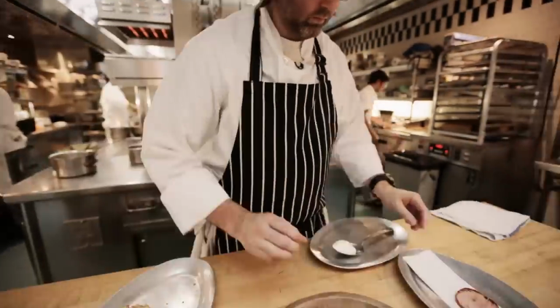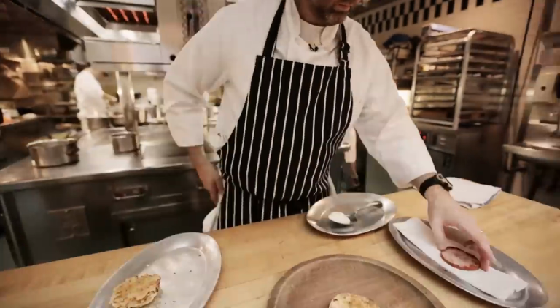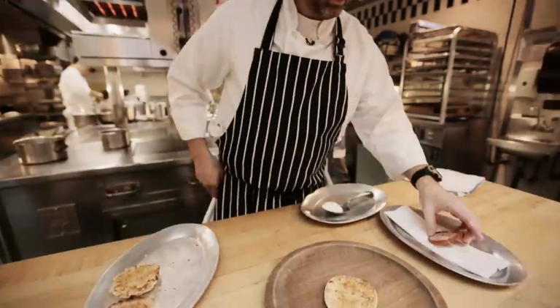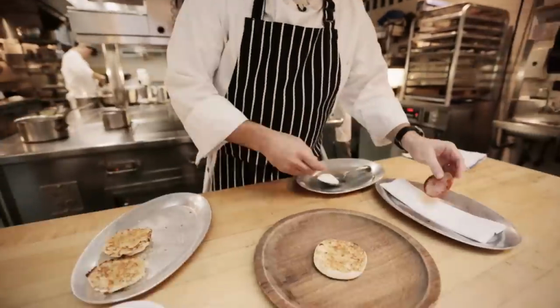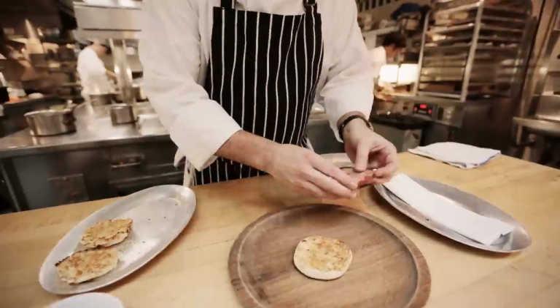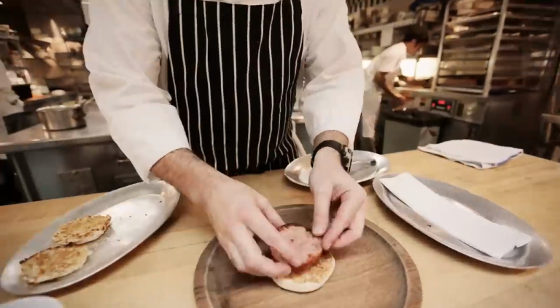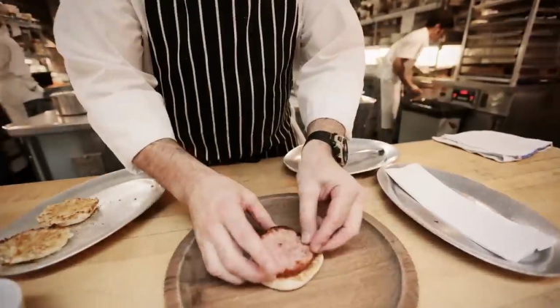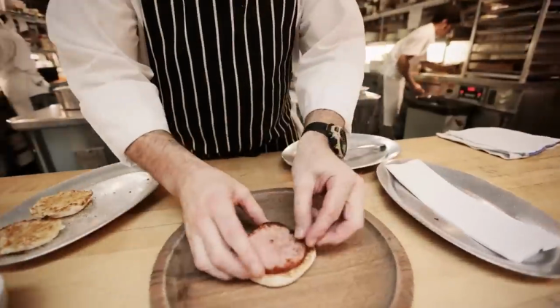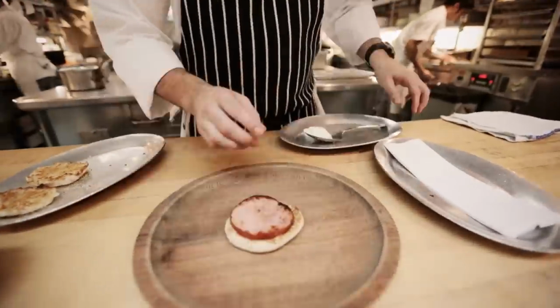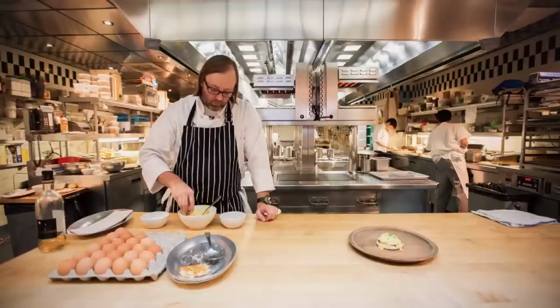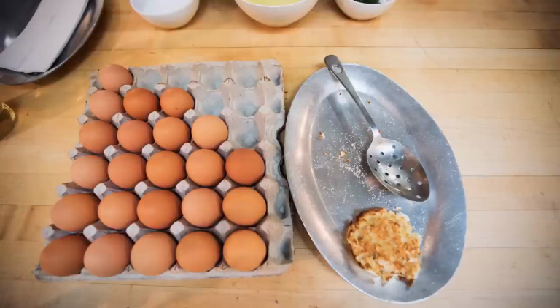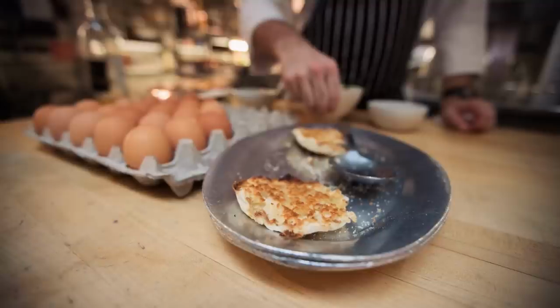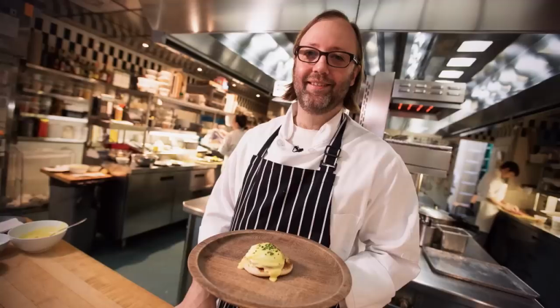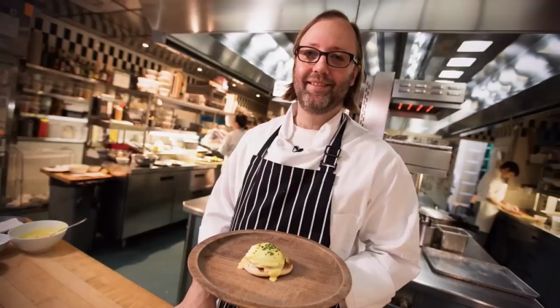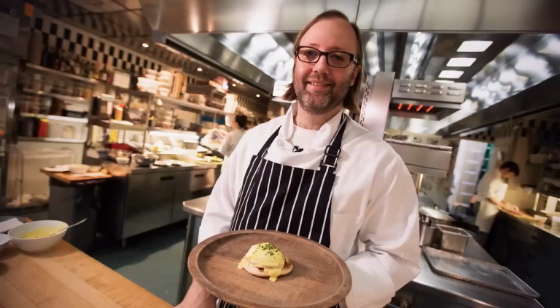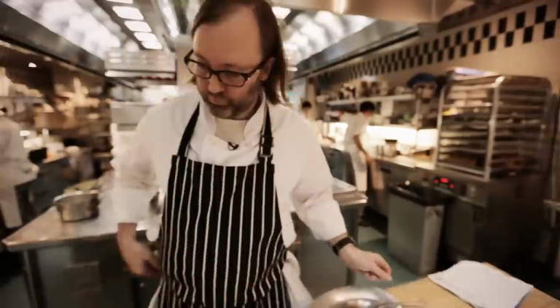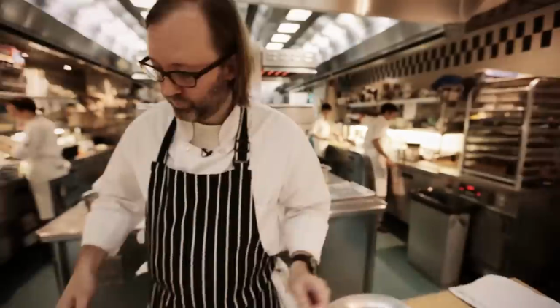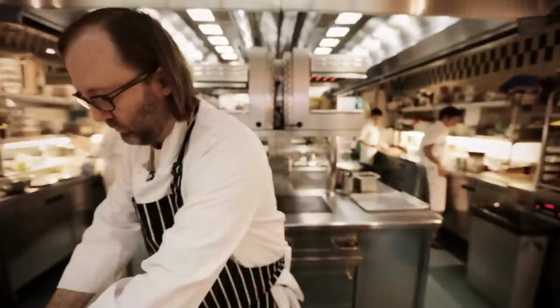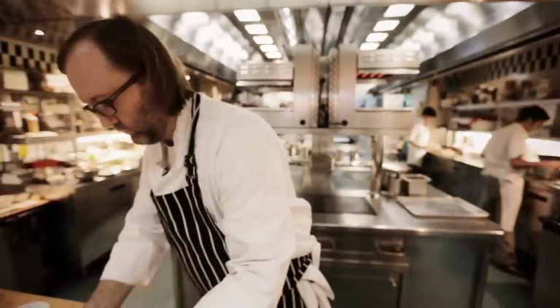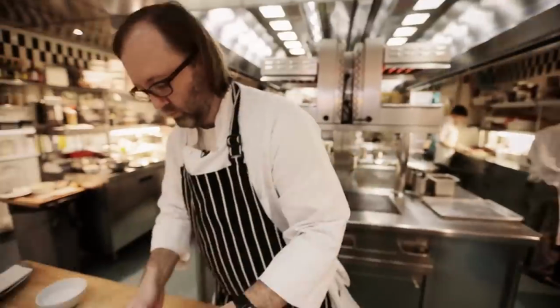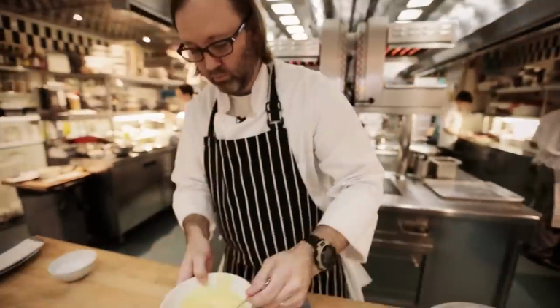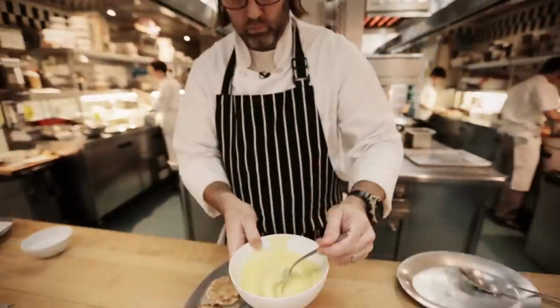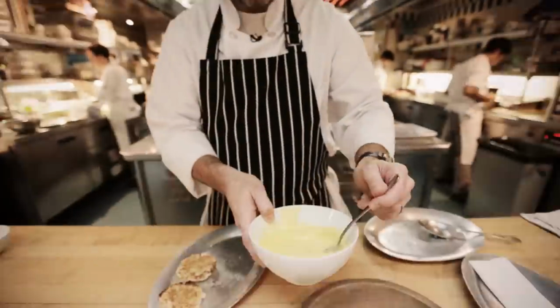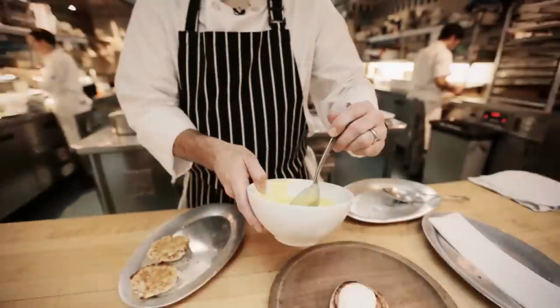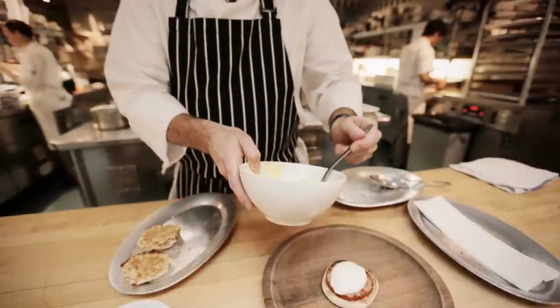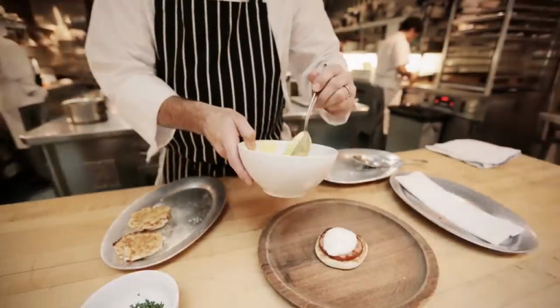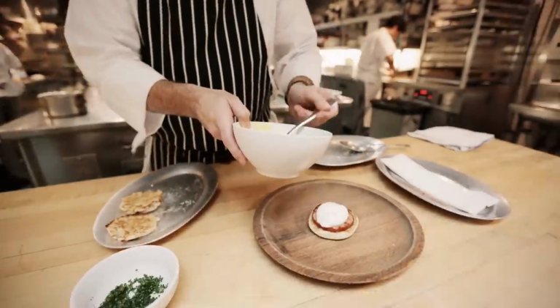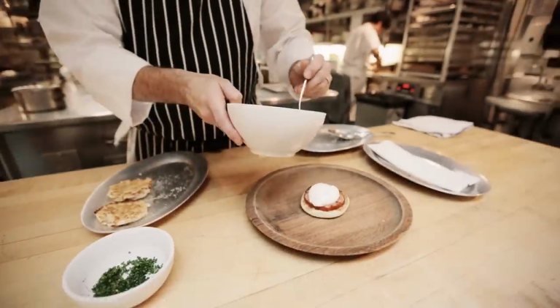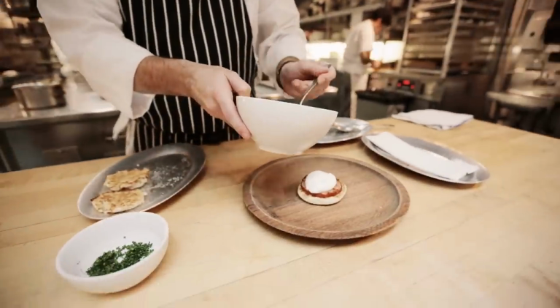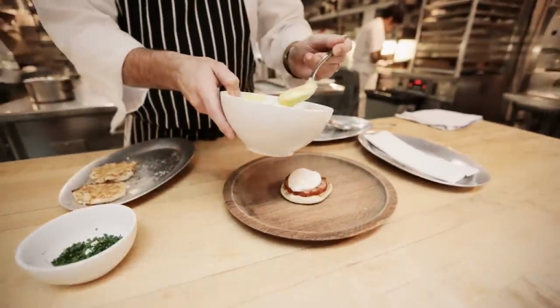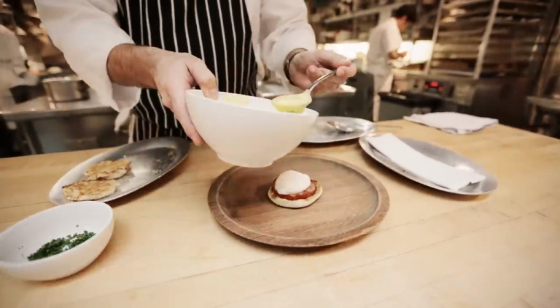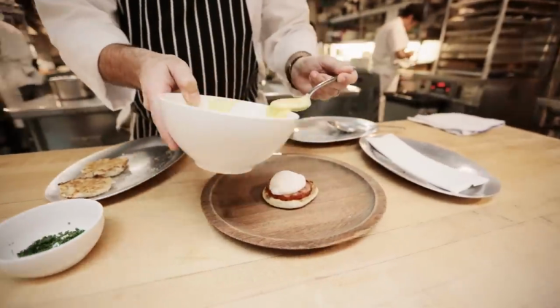I'm Wiley Dufresne, the chef and owner of WD50 and Alder restaurants here in Manhattan, and today we're making Eggs Benedict.